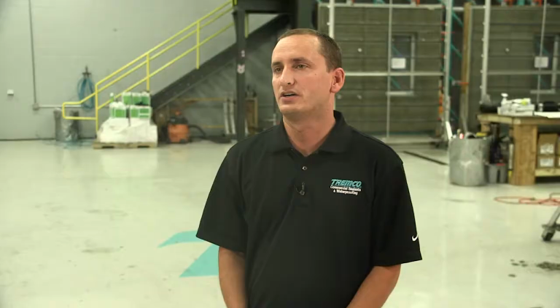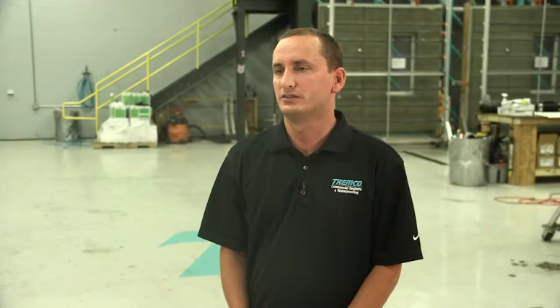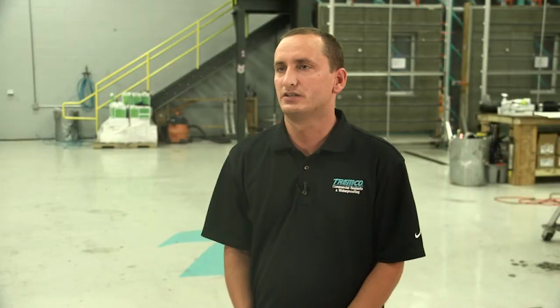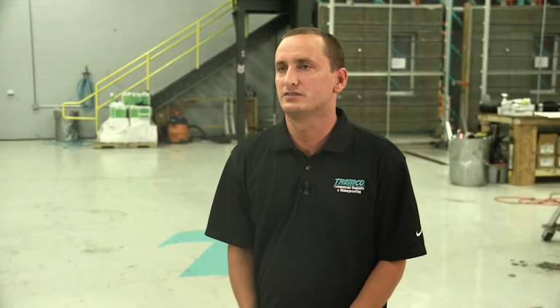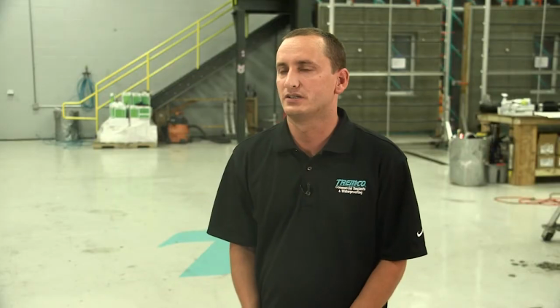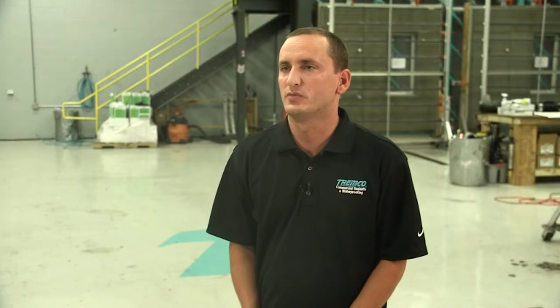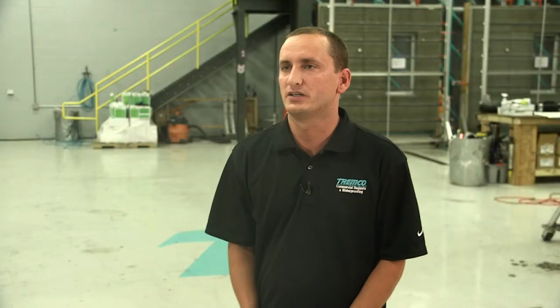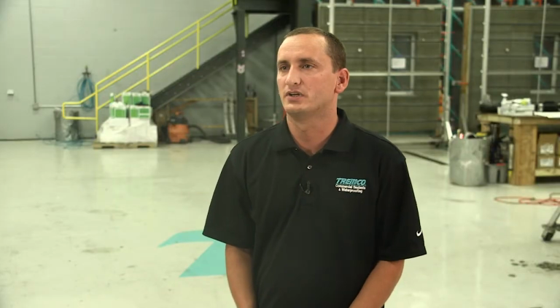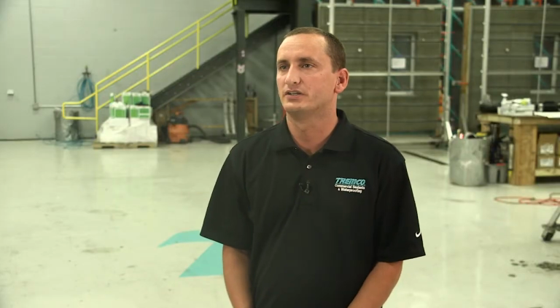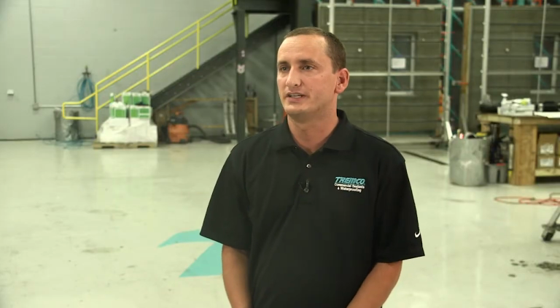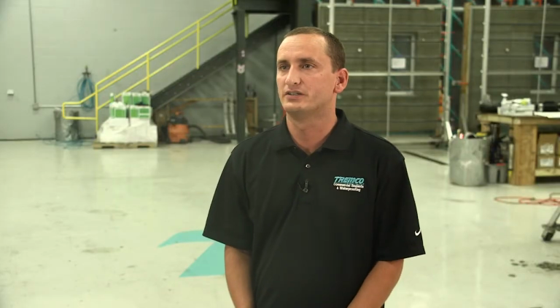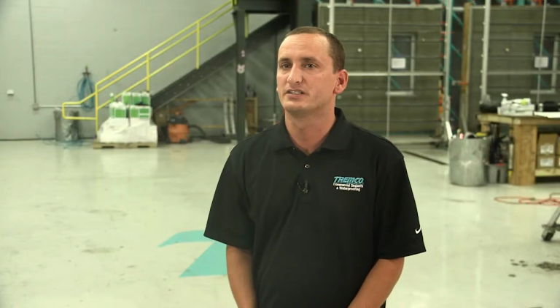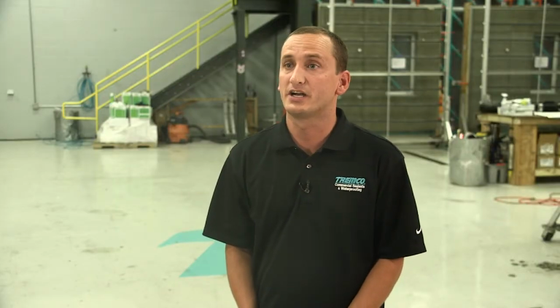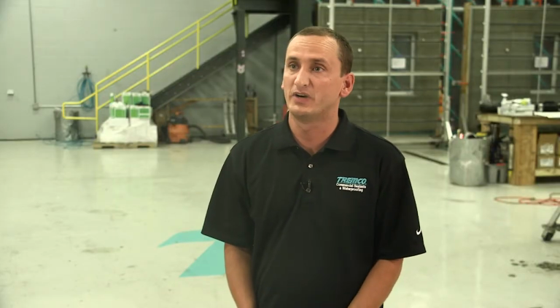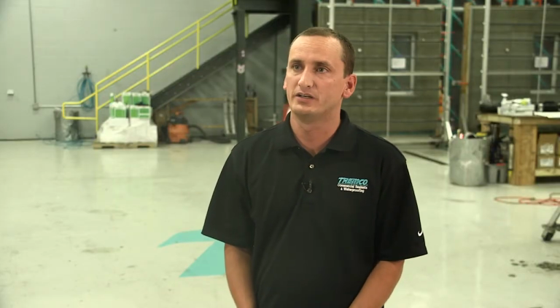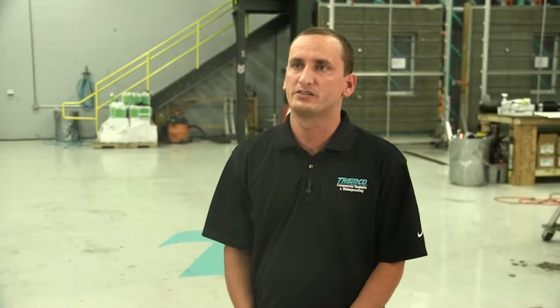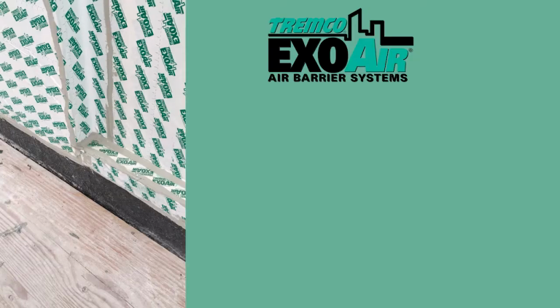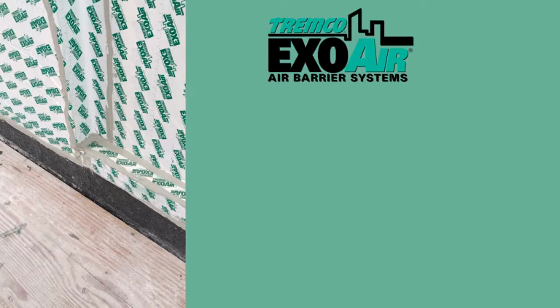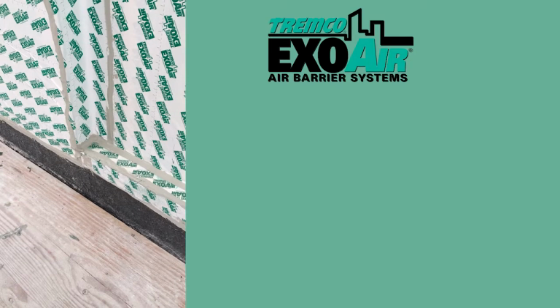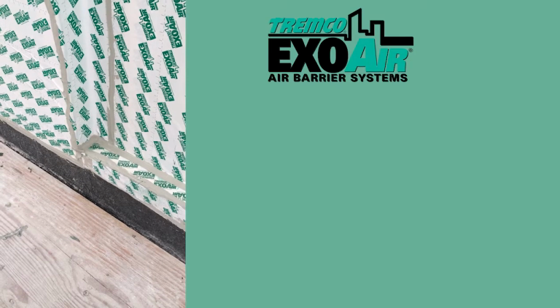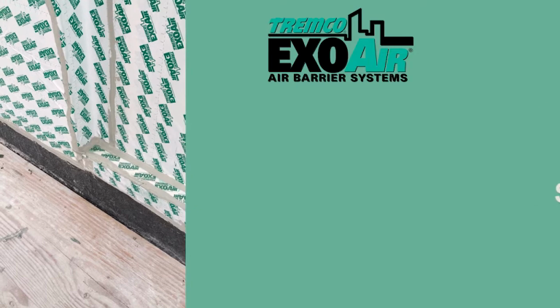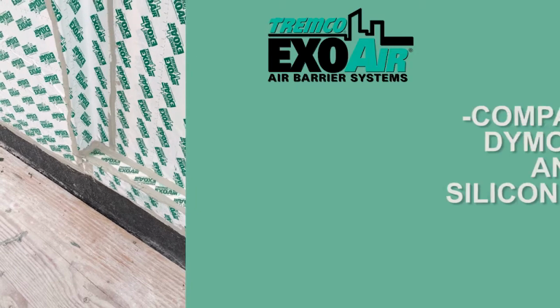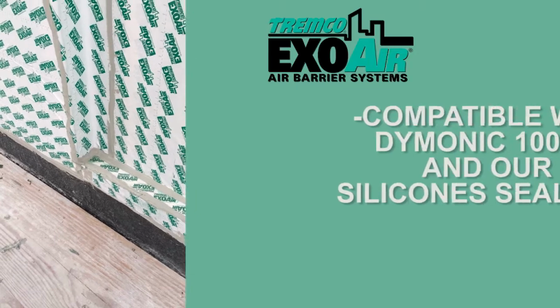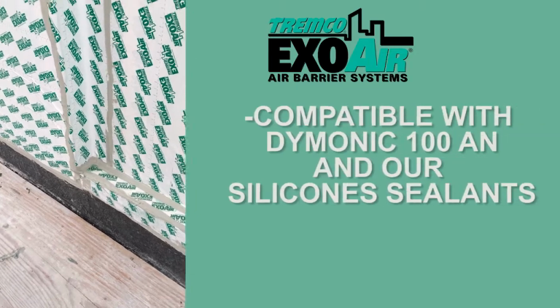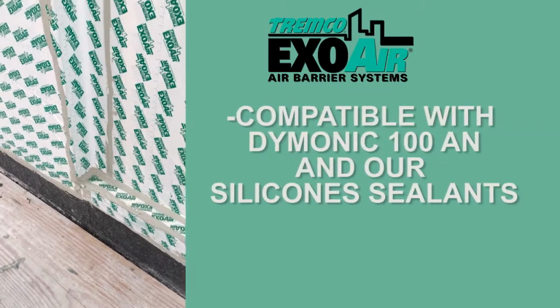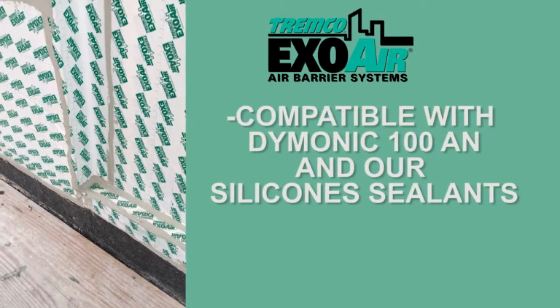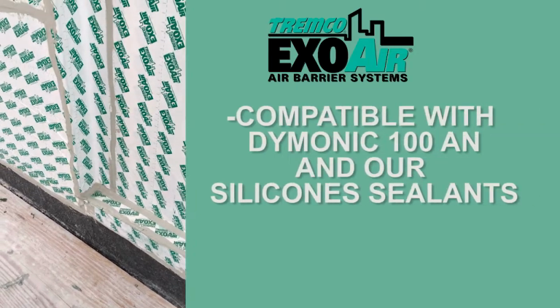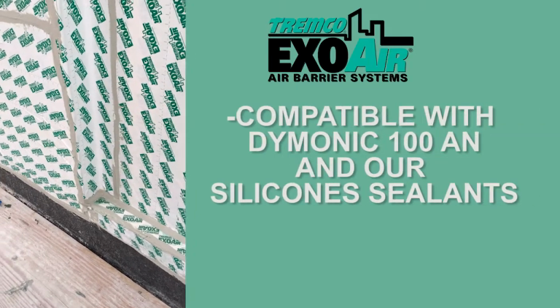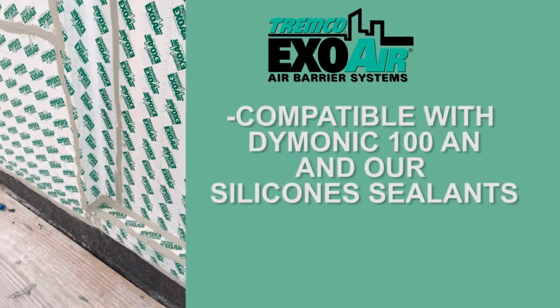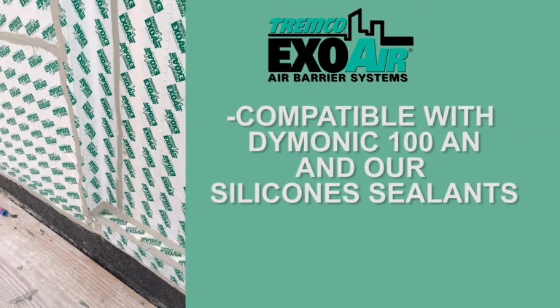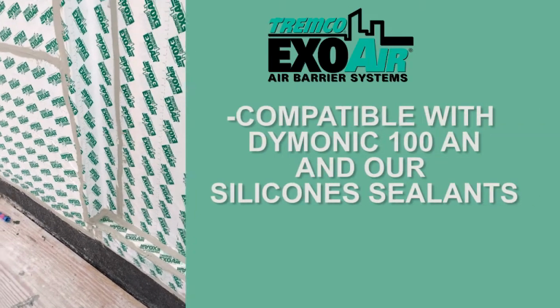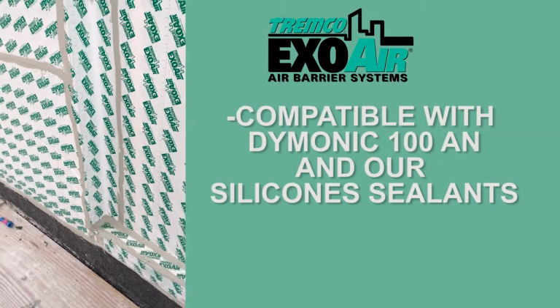Our silicones and our Demonic 100 adhere to this air barrier, so if you're using this air barrier, you can use our sealants and tie it all together.